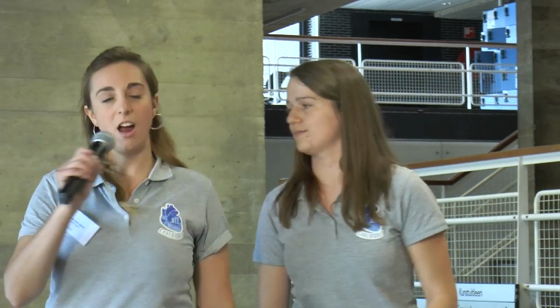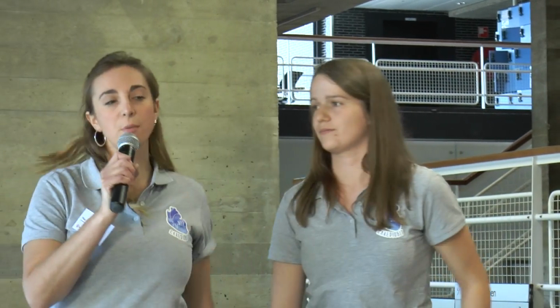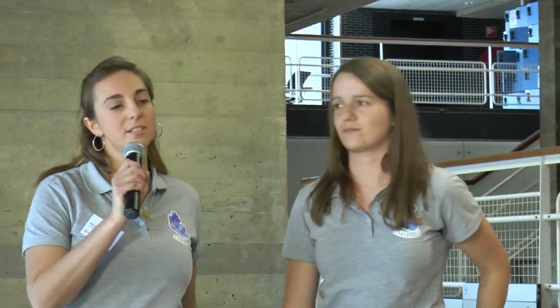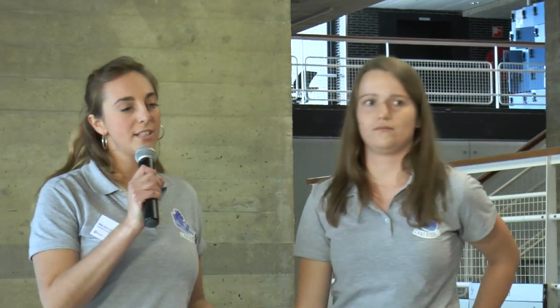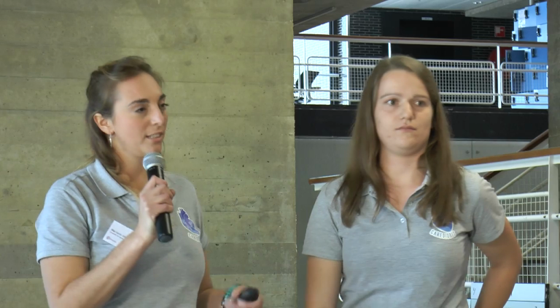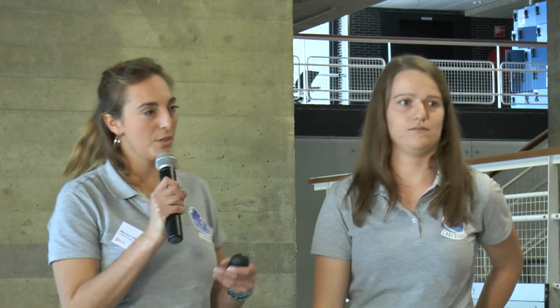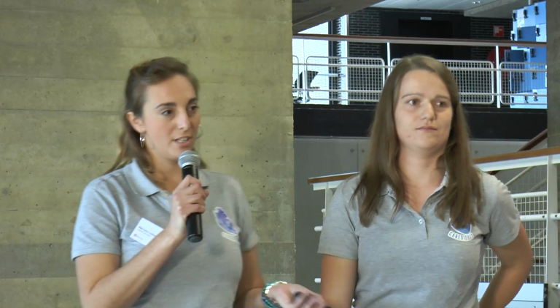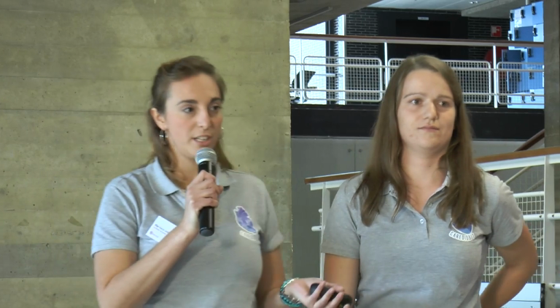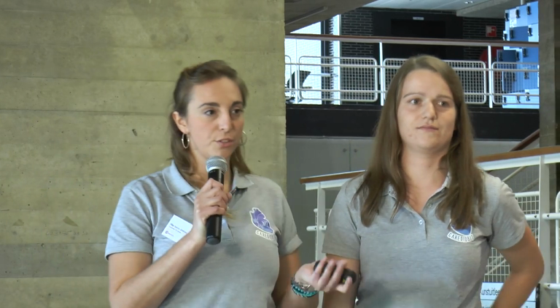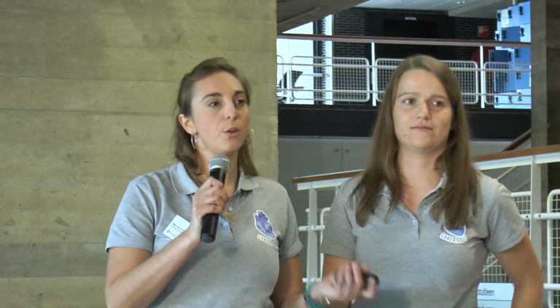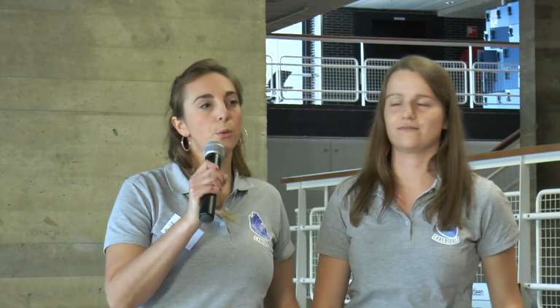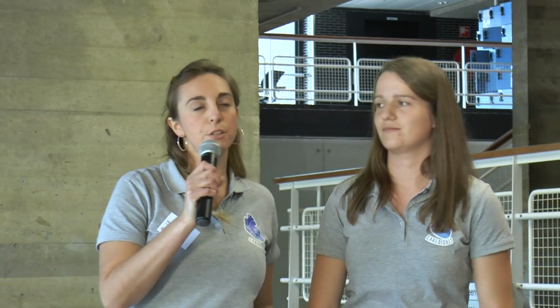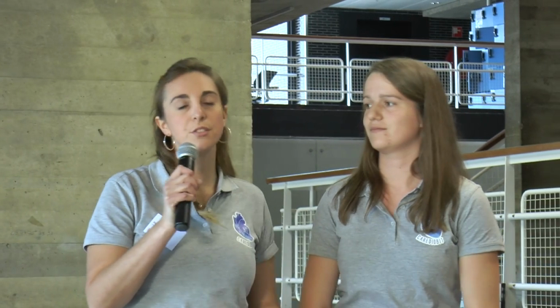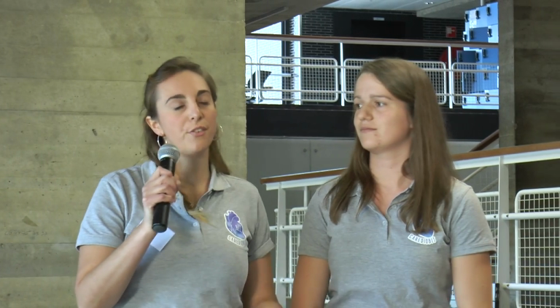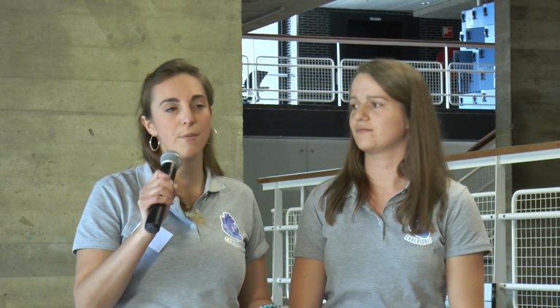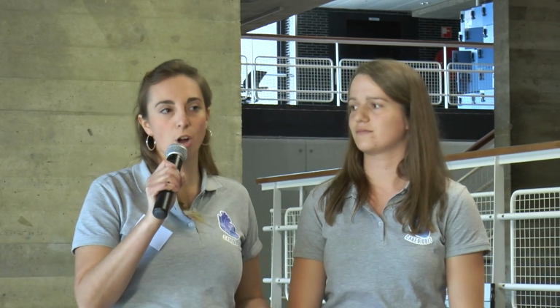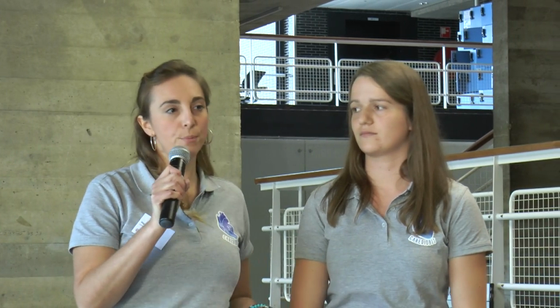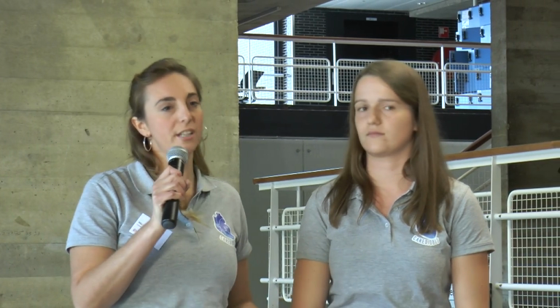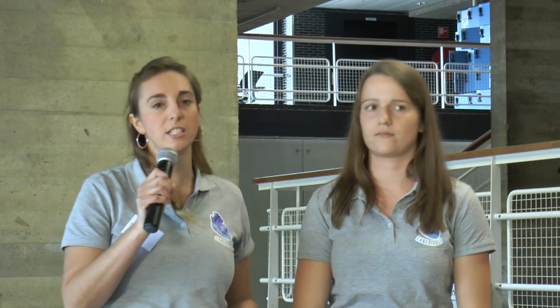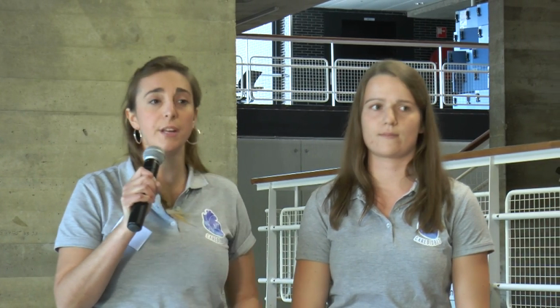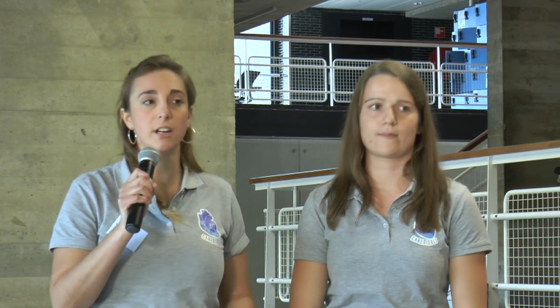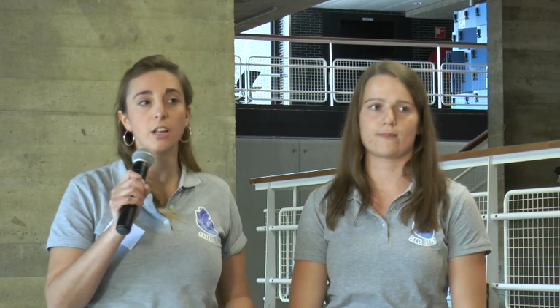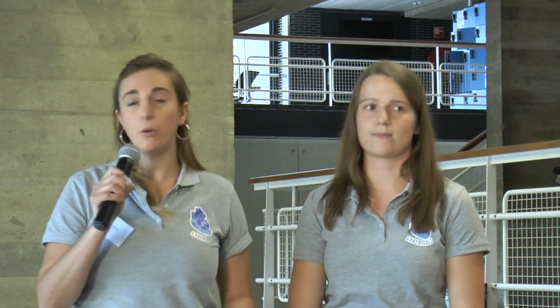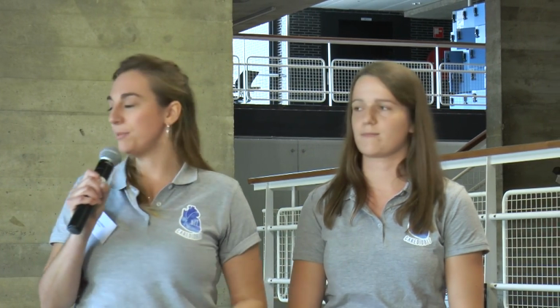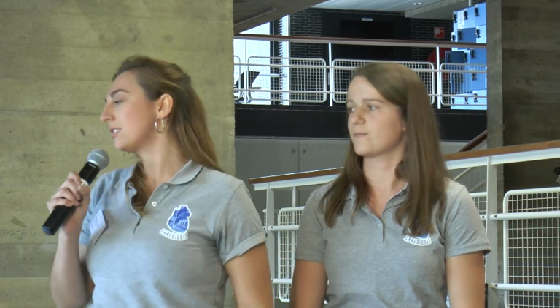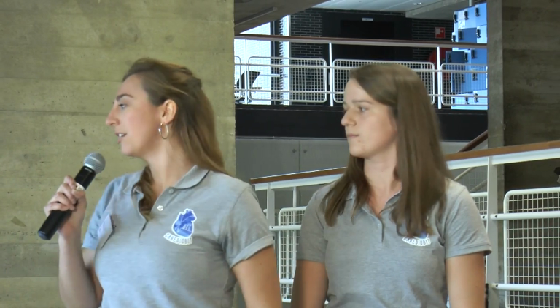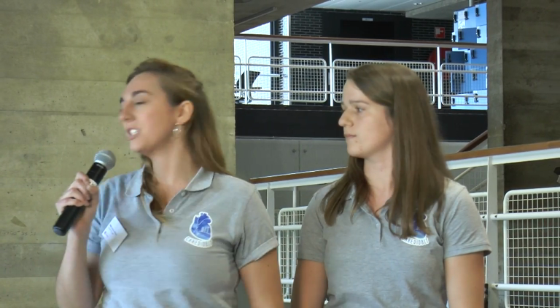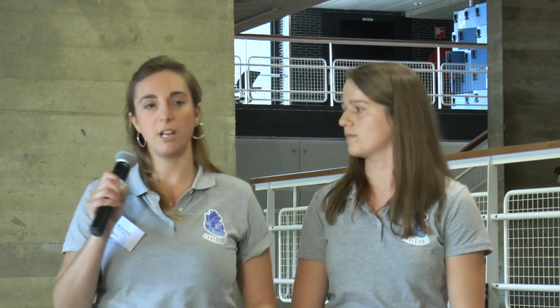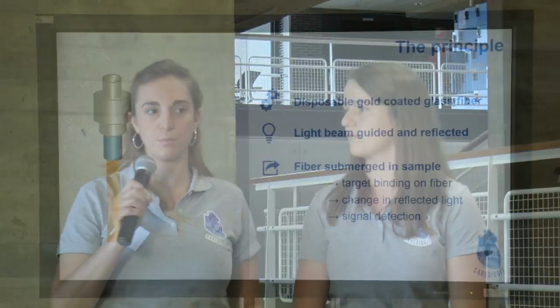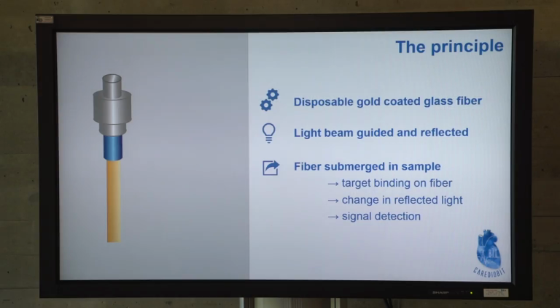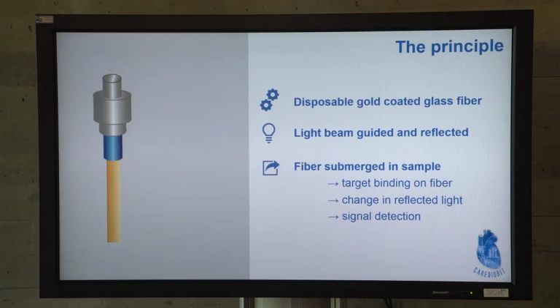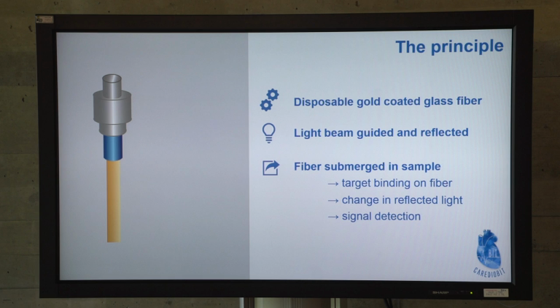How are we detecting our target? We use fiber optic SPR, which means surface plasmon resonance.